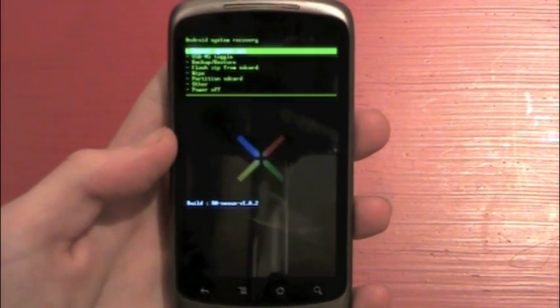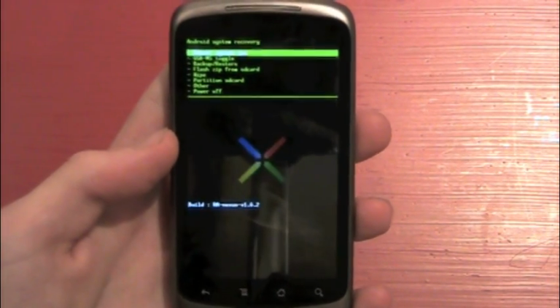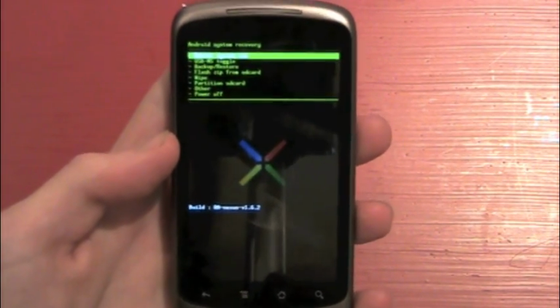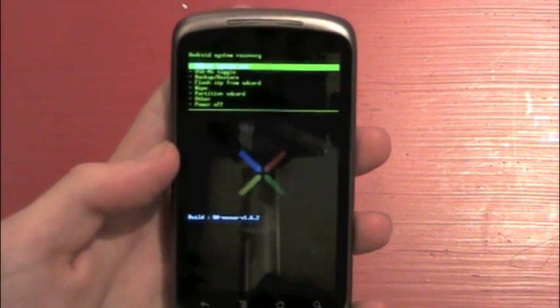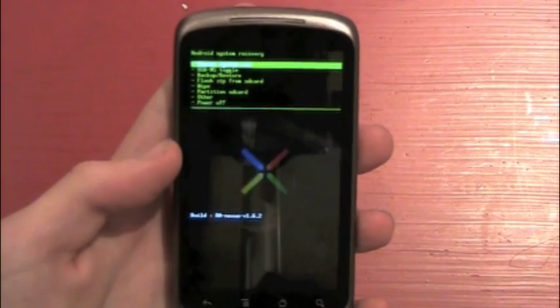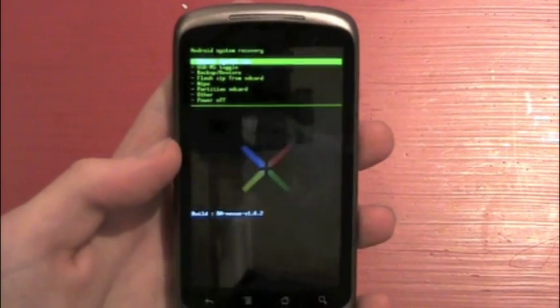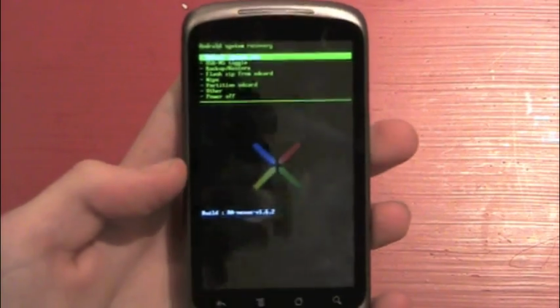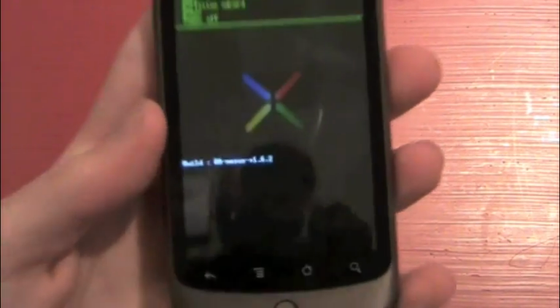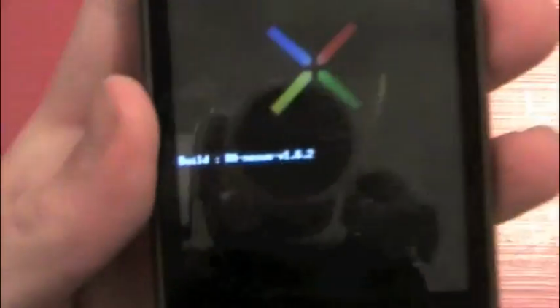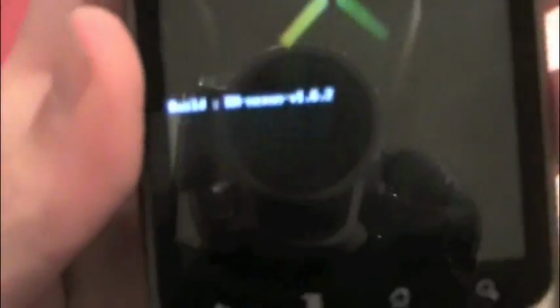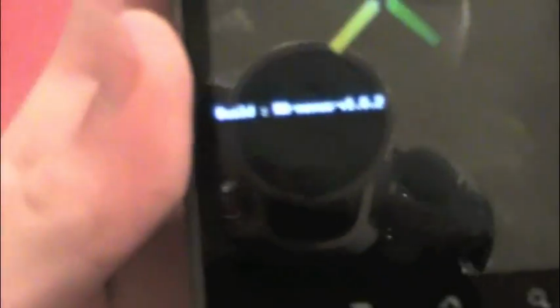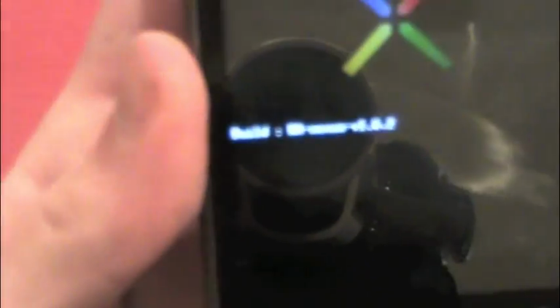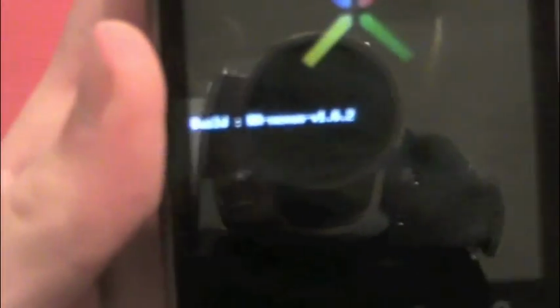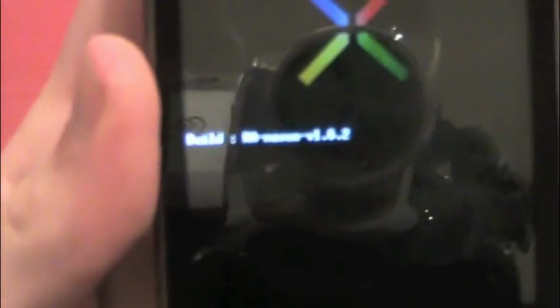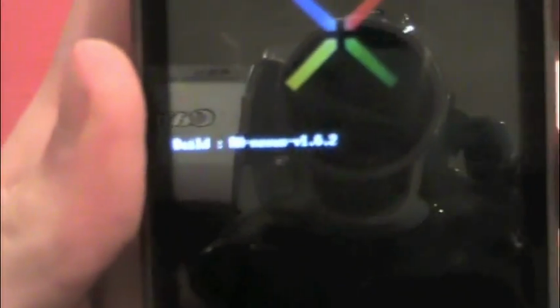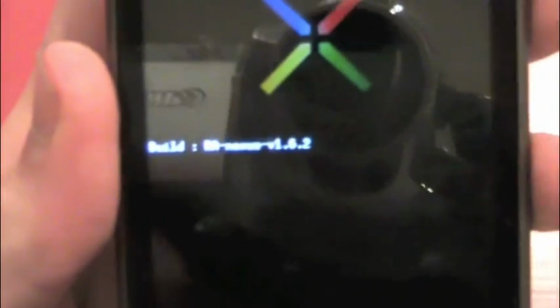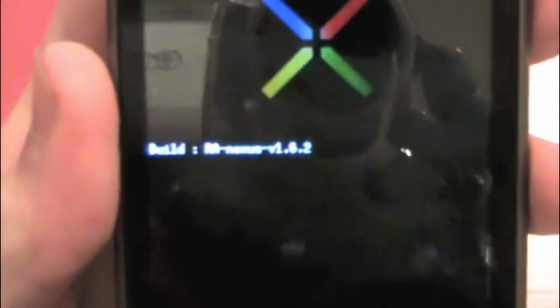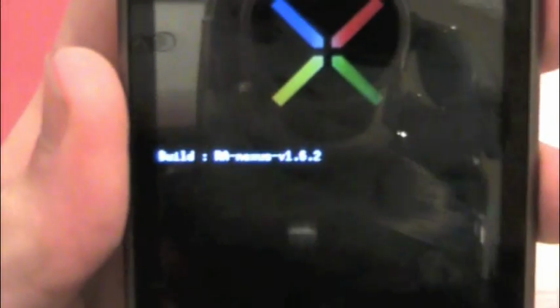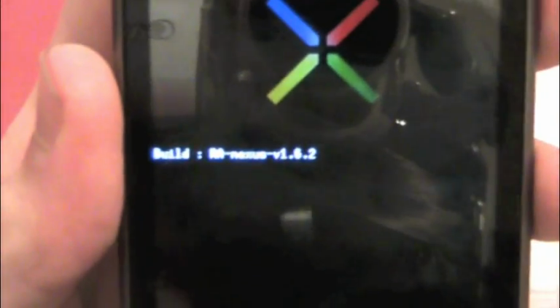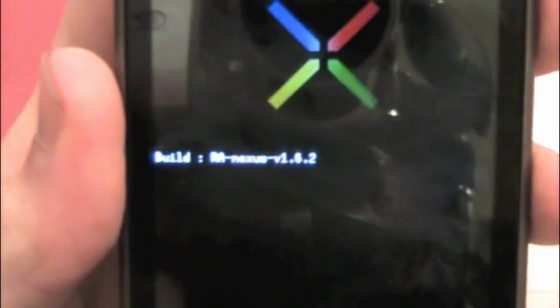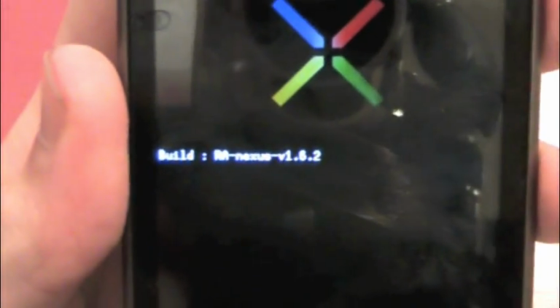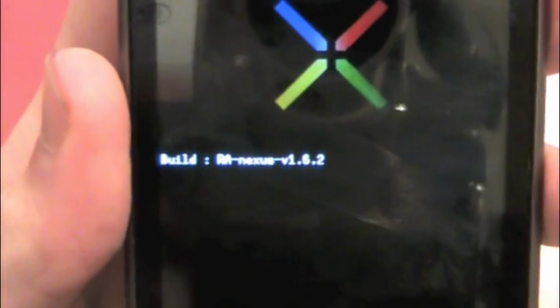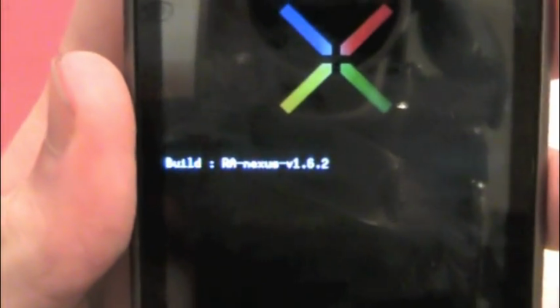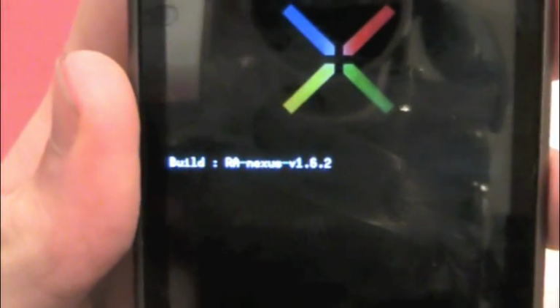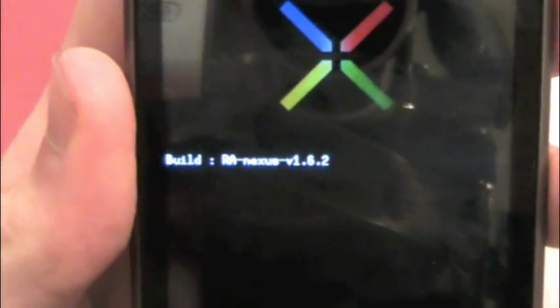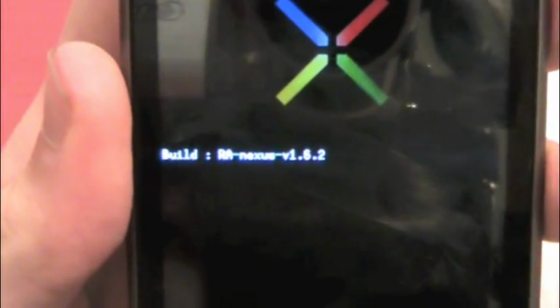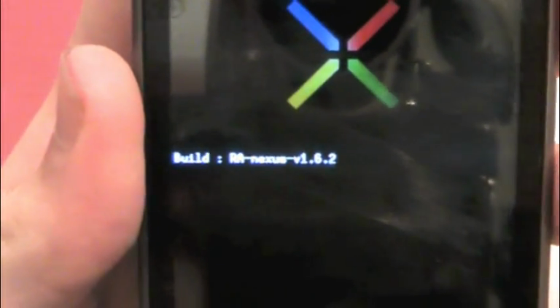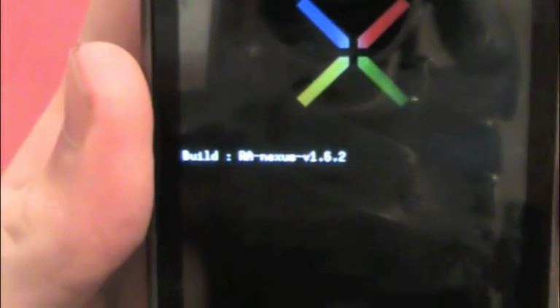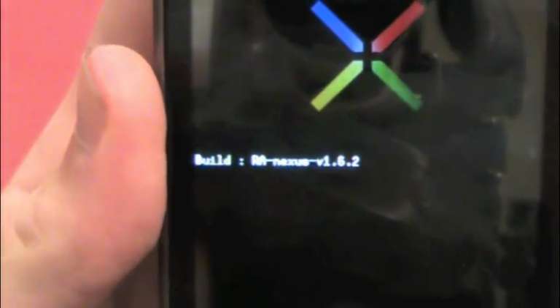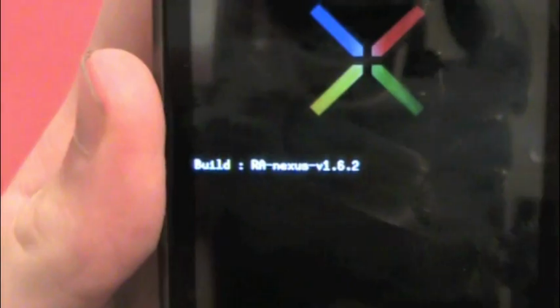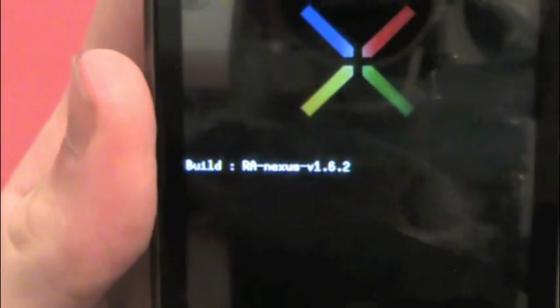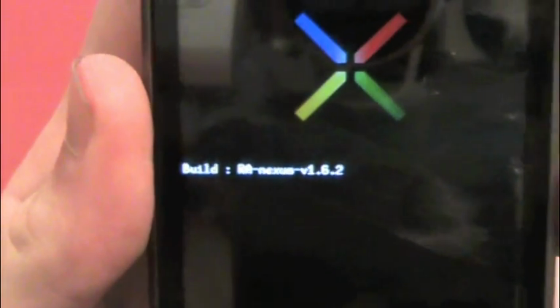And here we are. My recovery version is Amin RA's Nexus version 1.6.2.